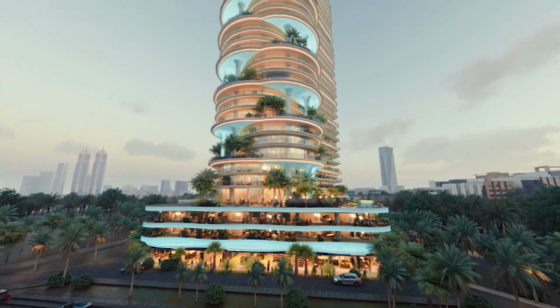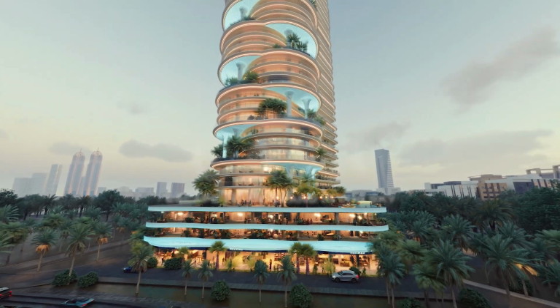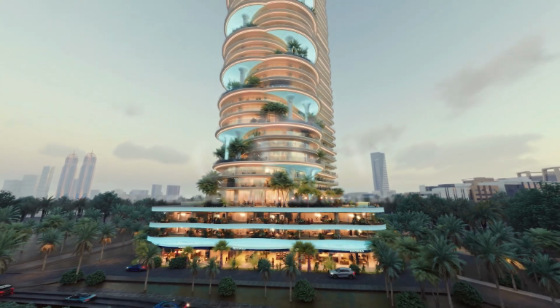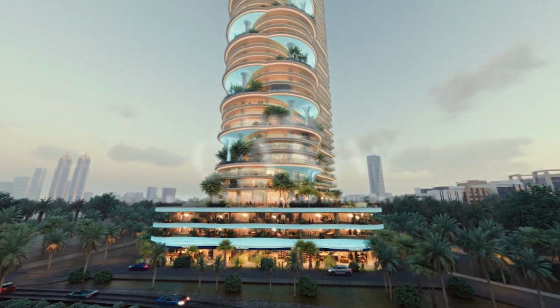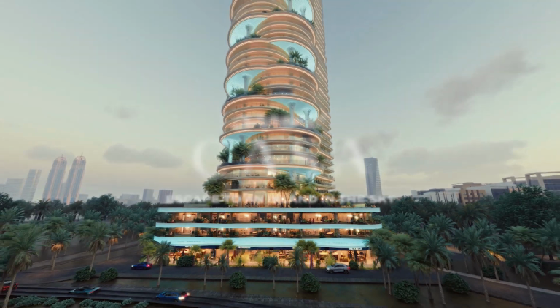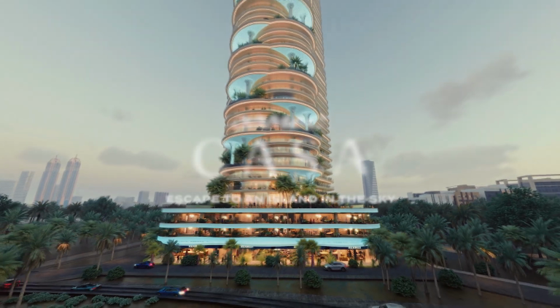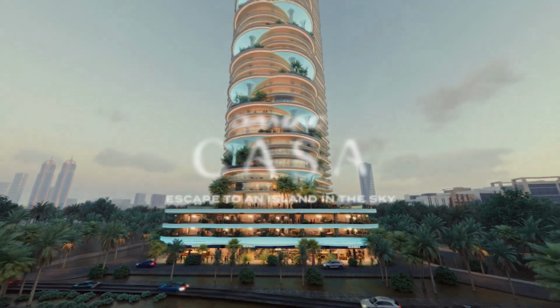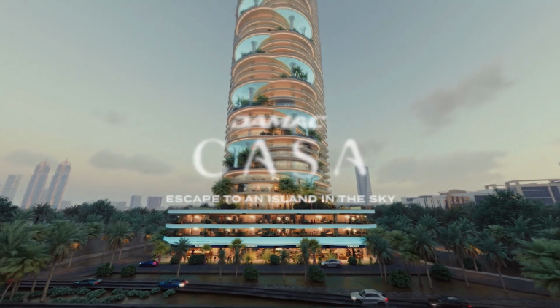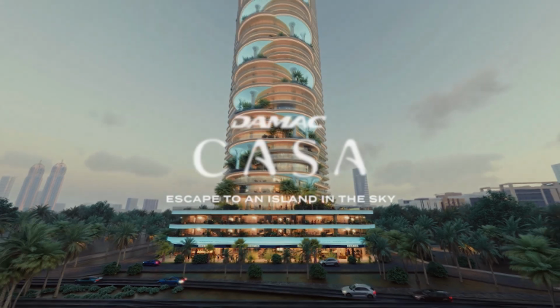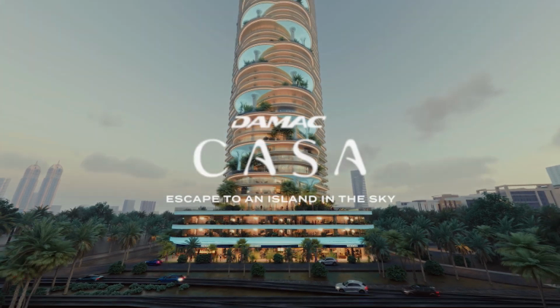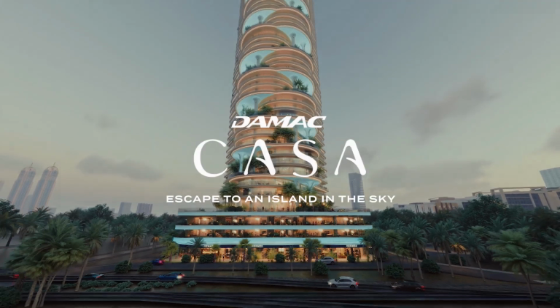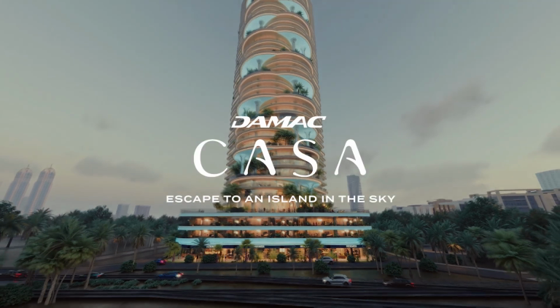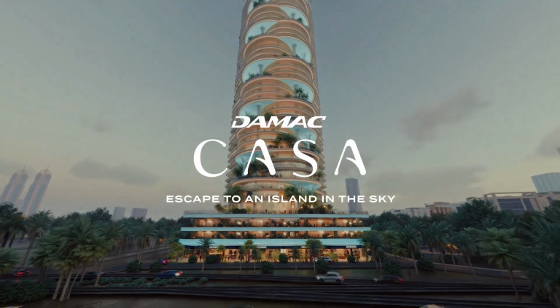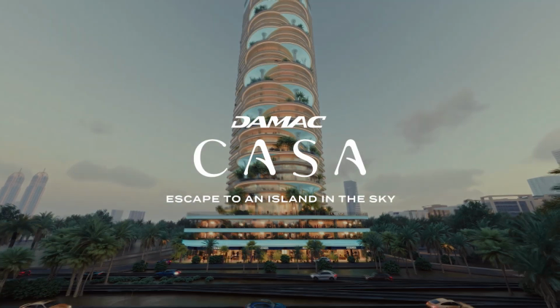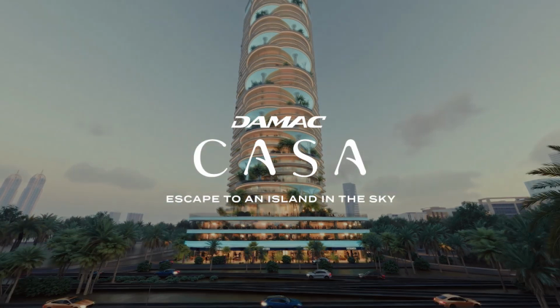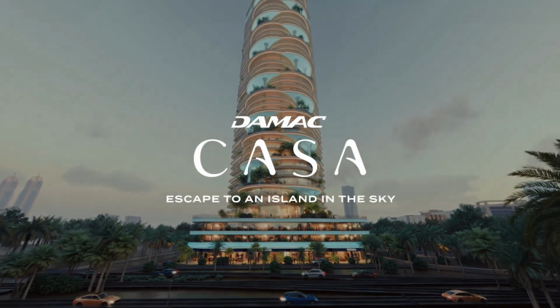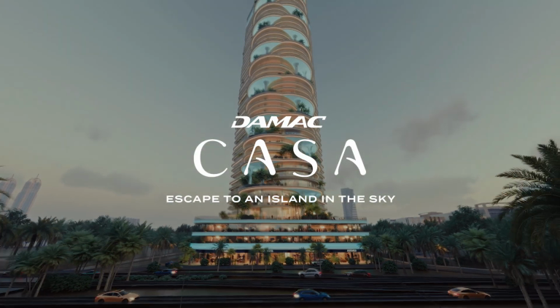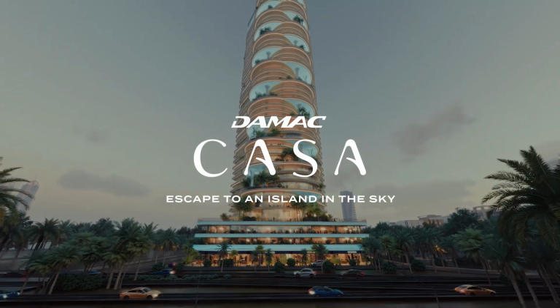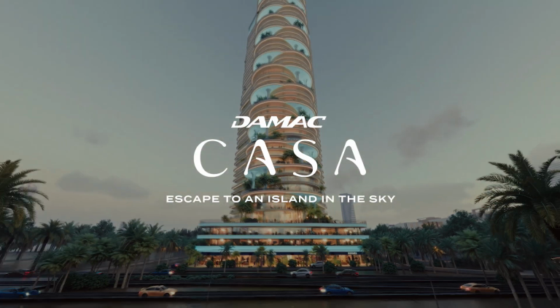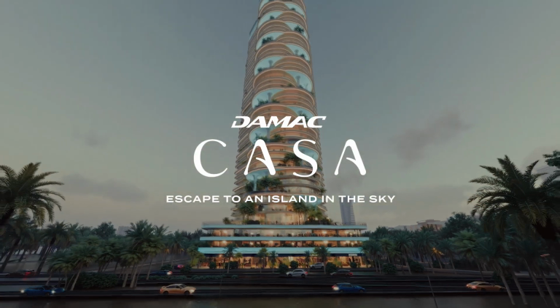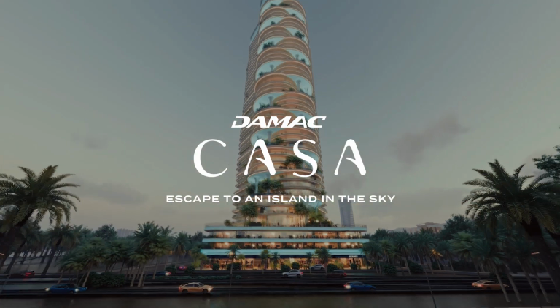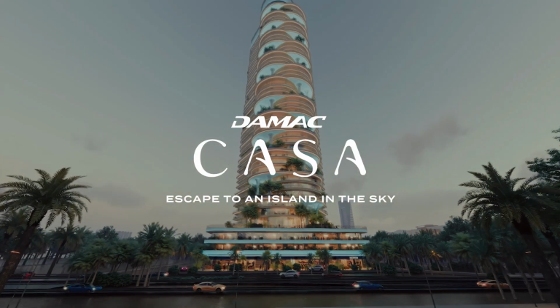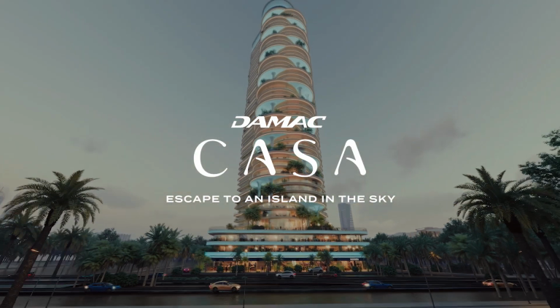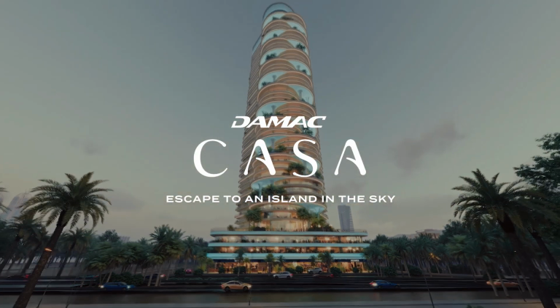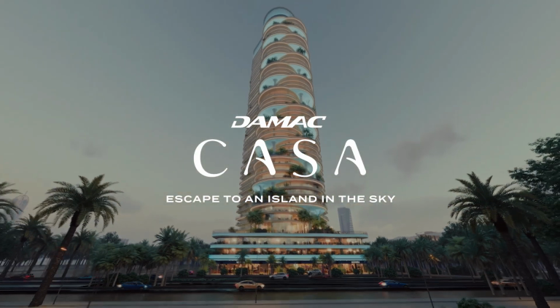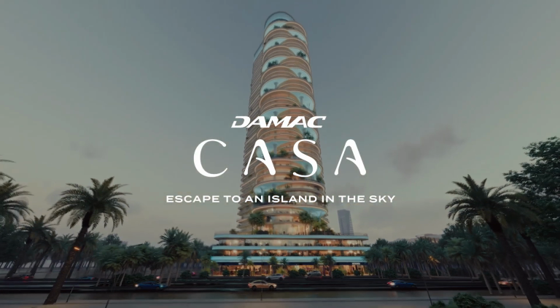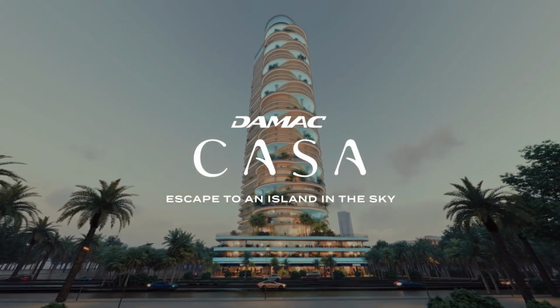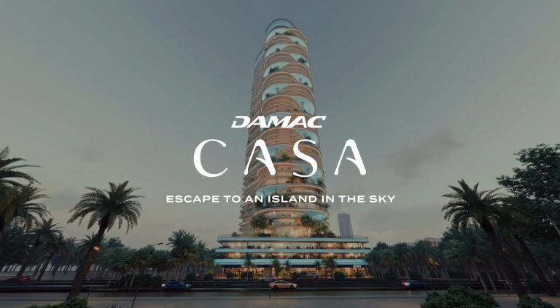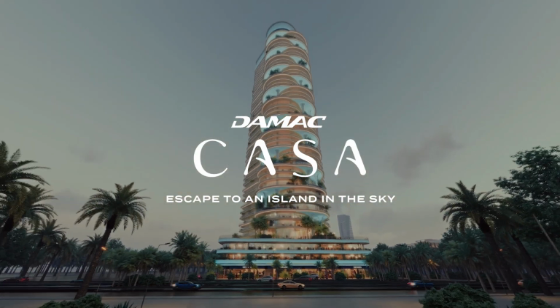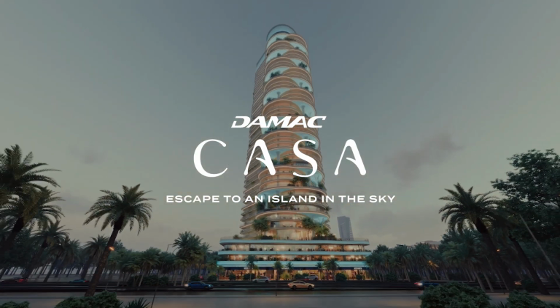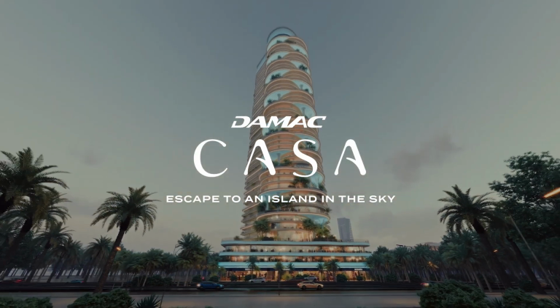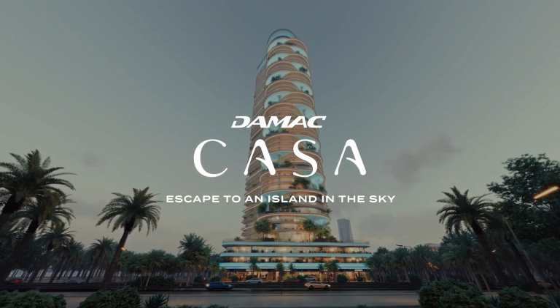To Damac Casa, where urban living becomes island living.